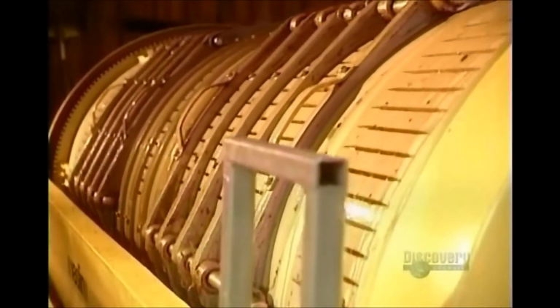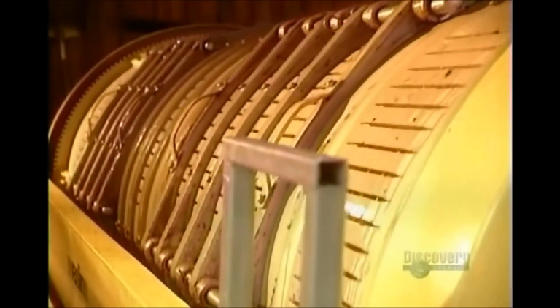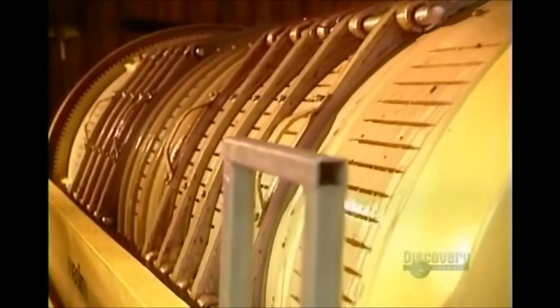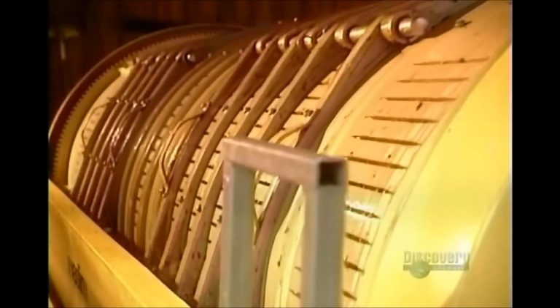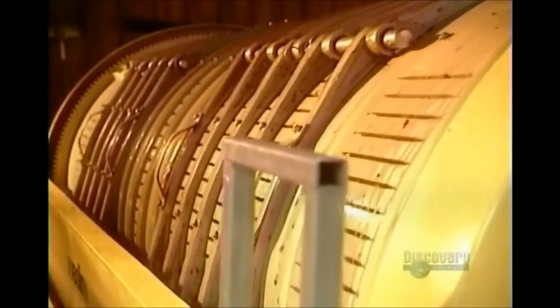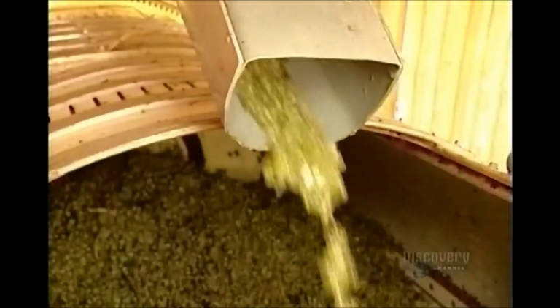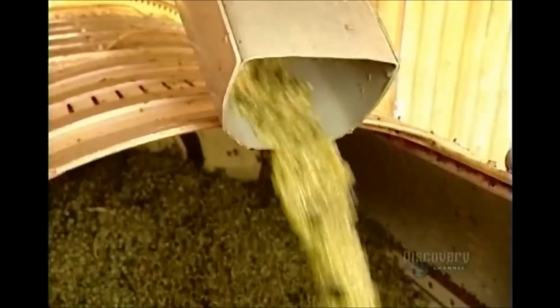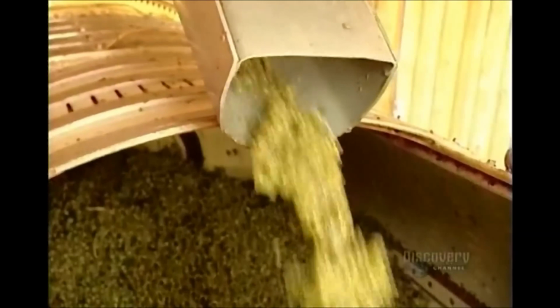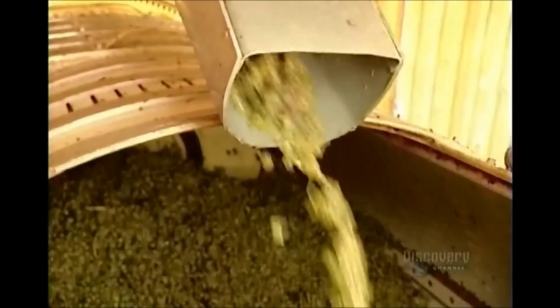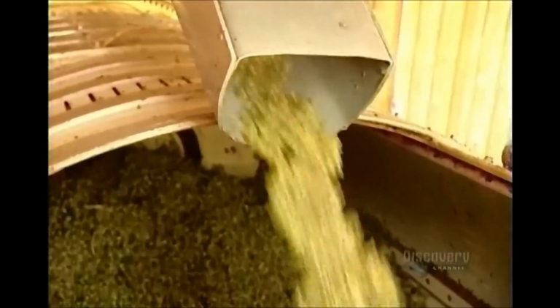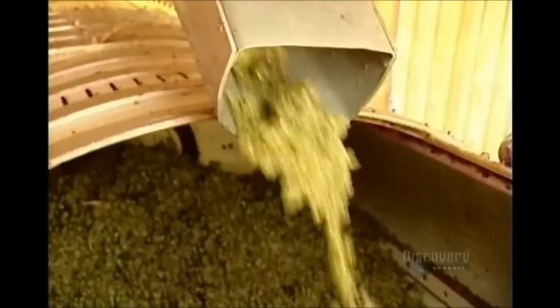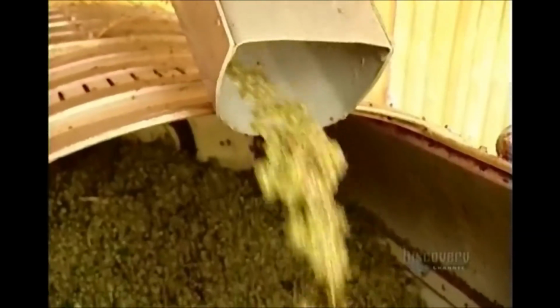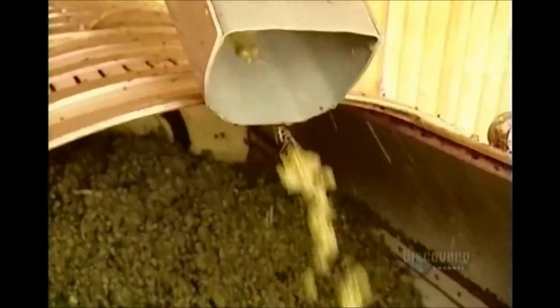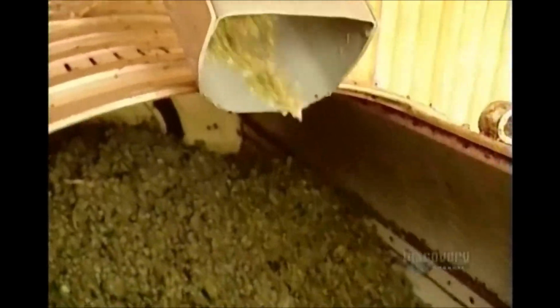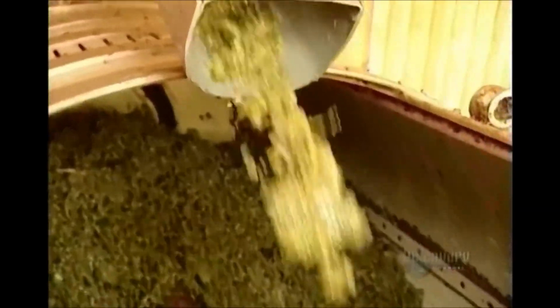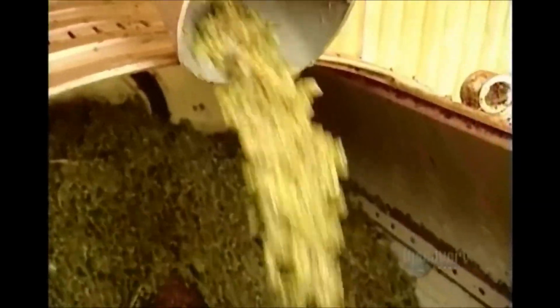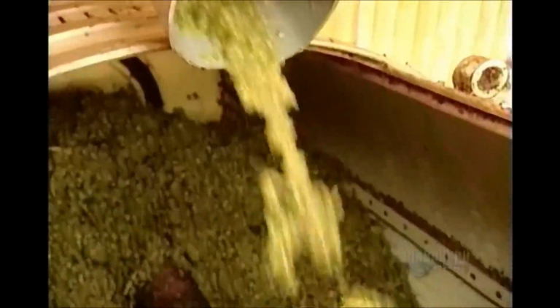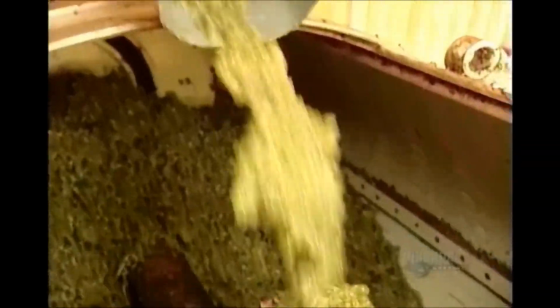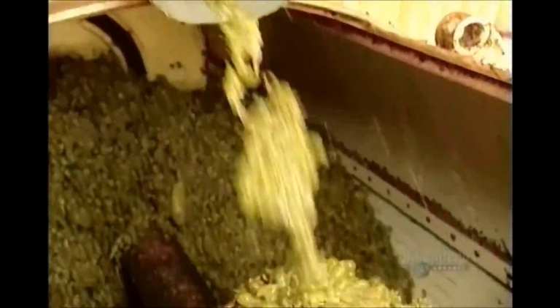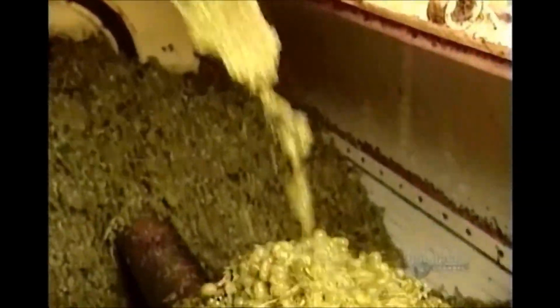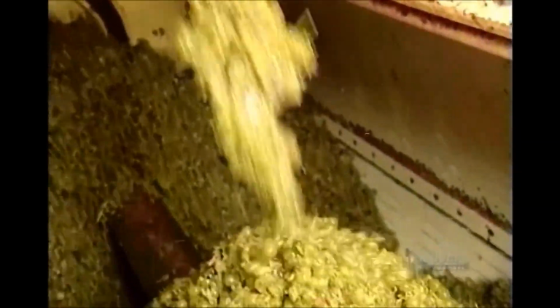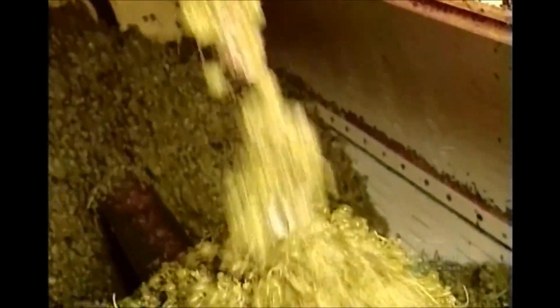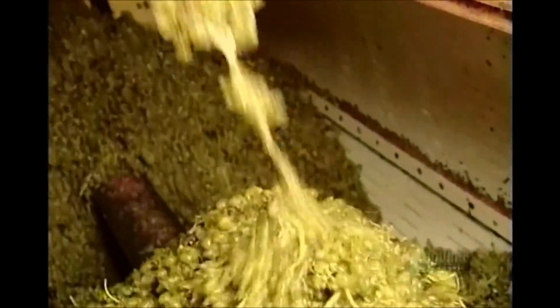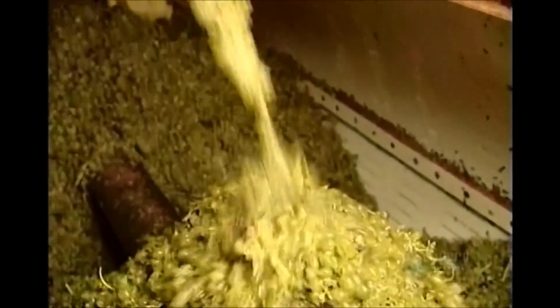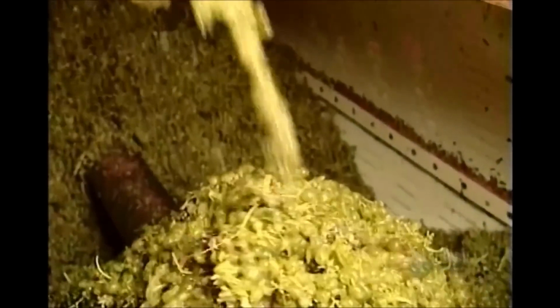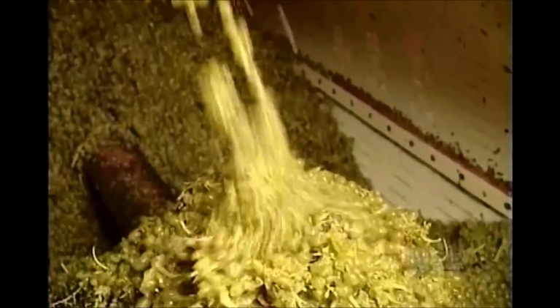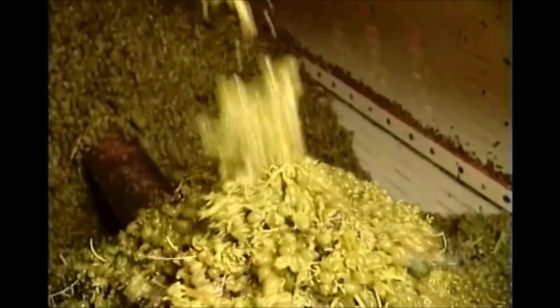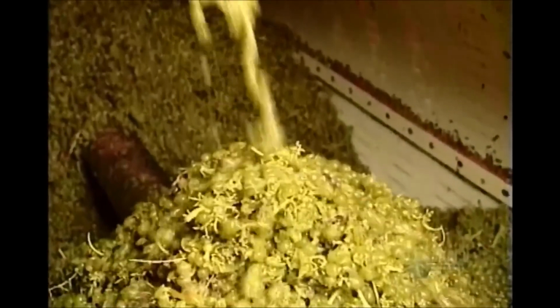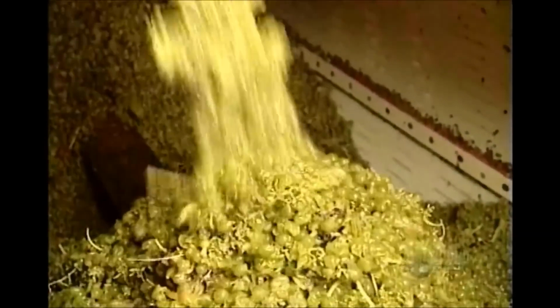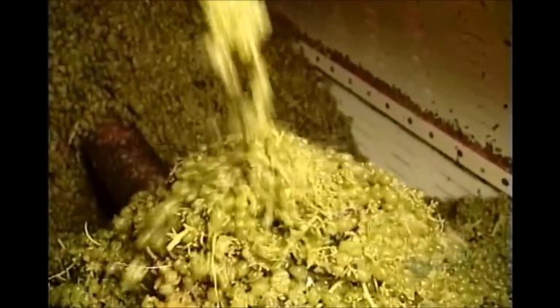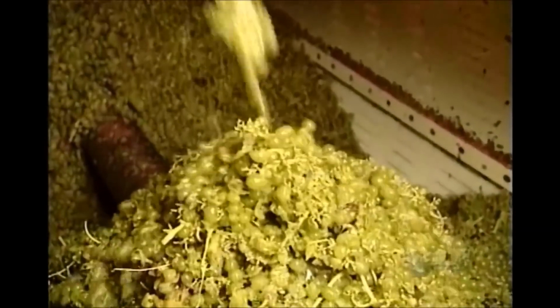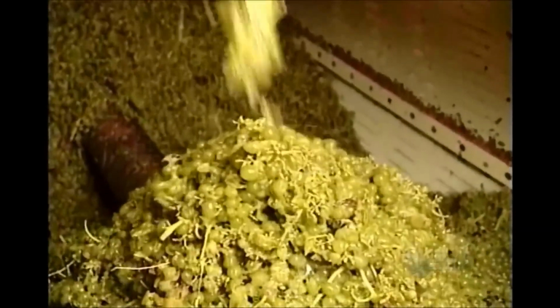The grapes go into the crusher, then into the presser, which squeezes out the juice.